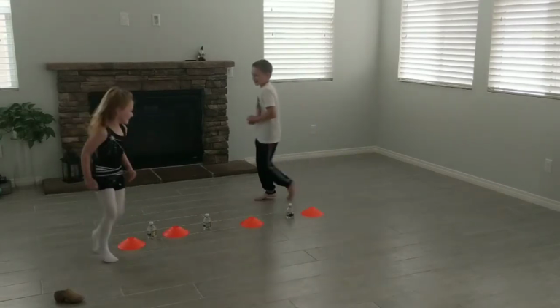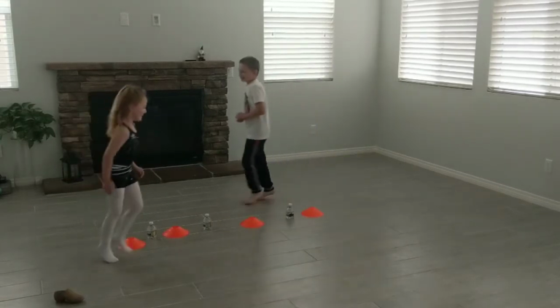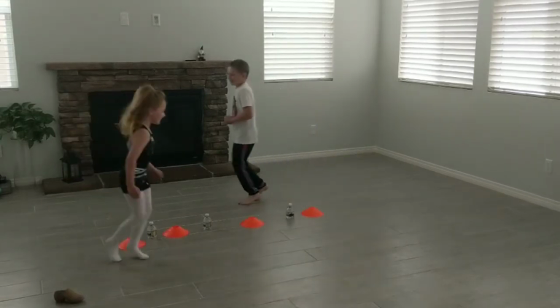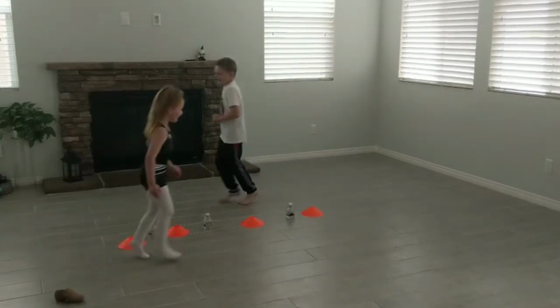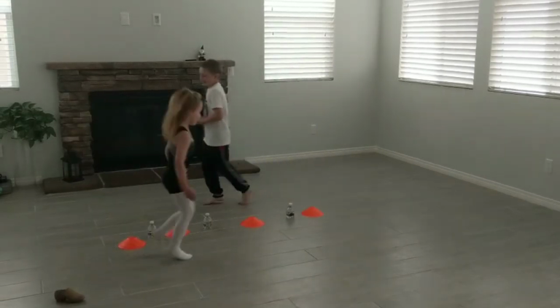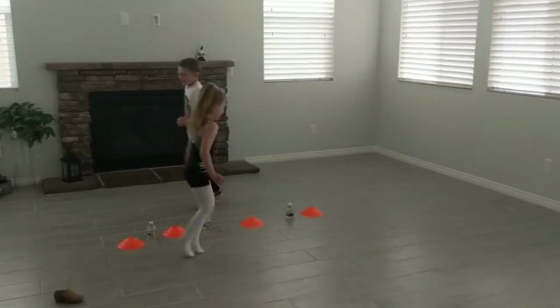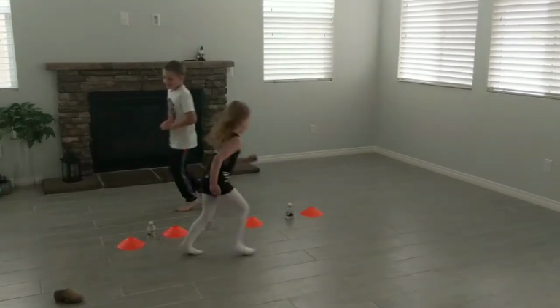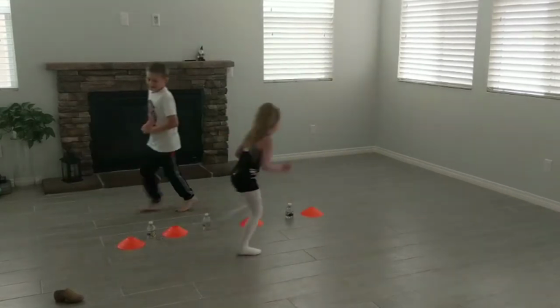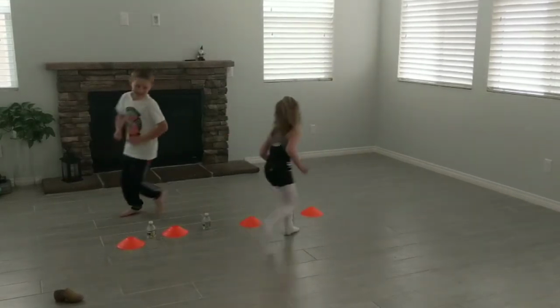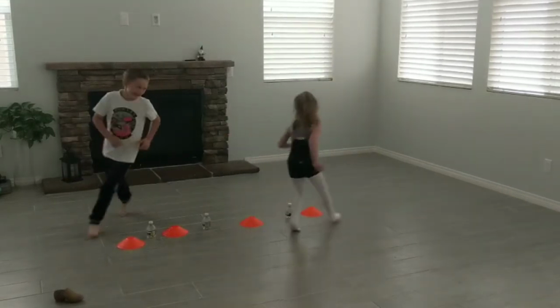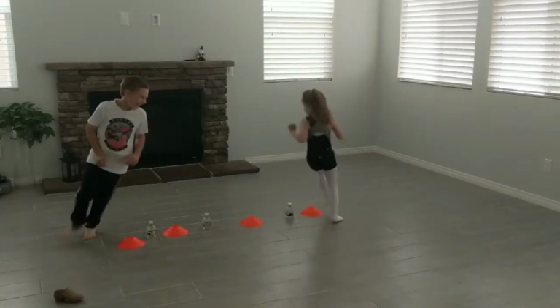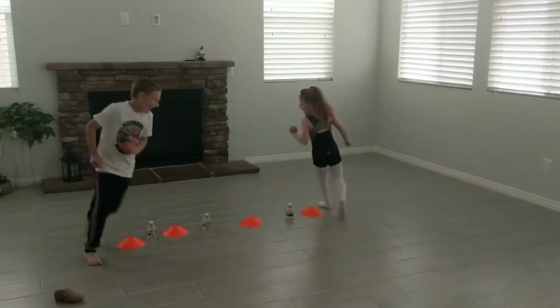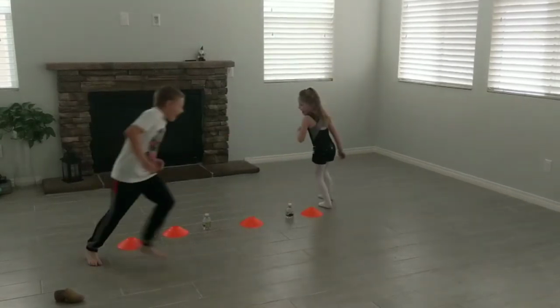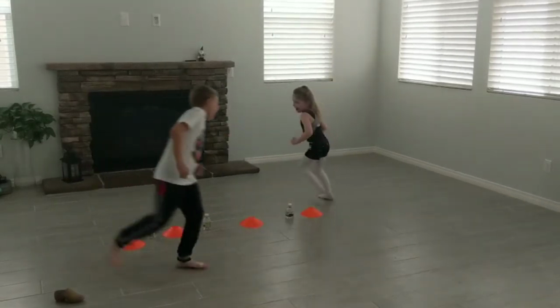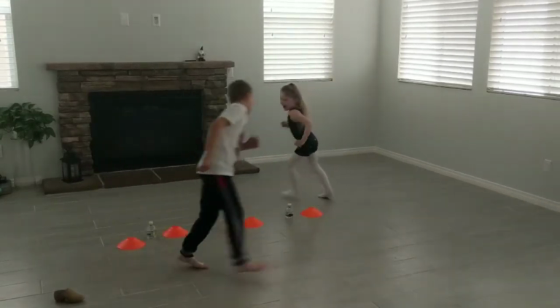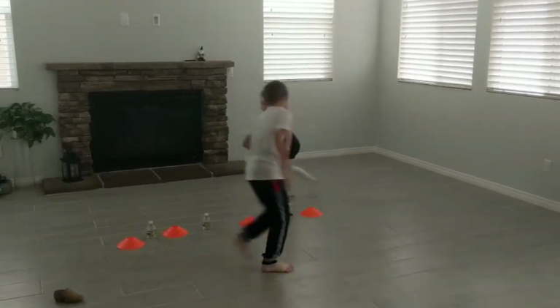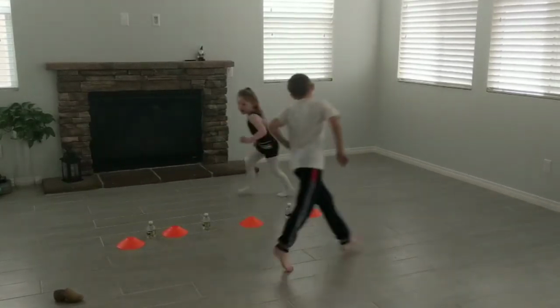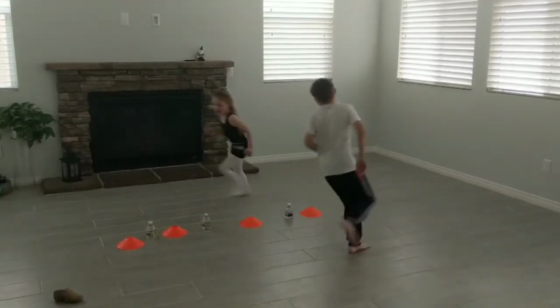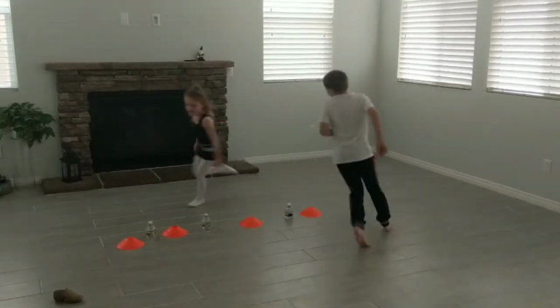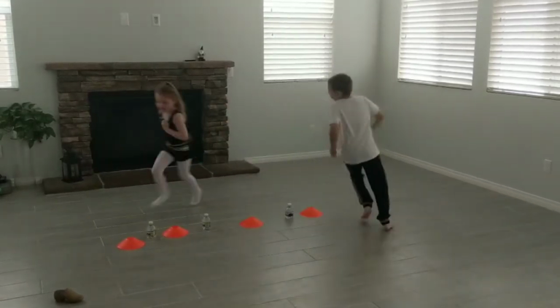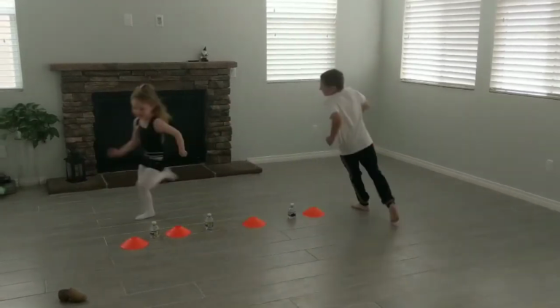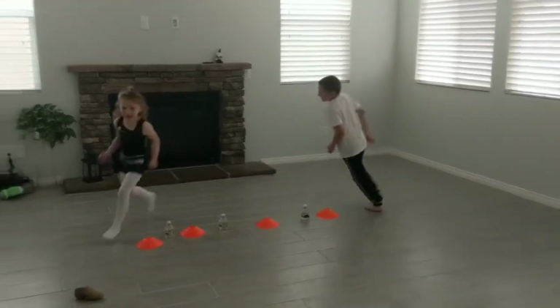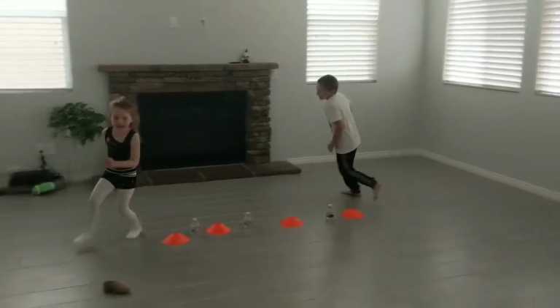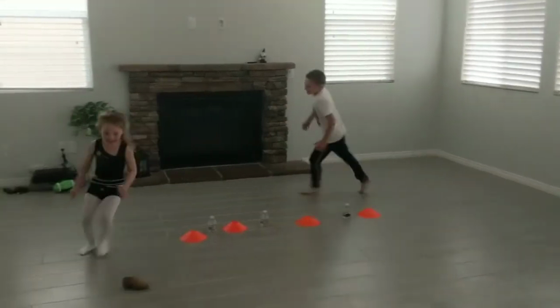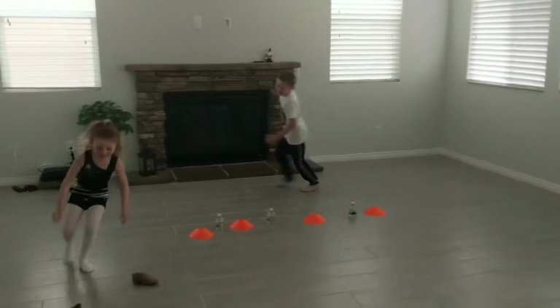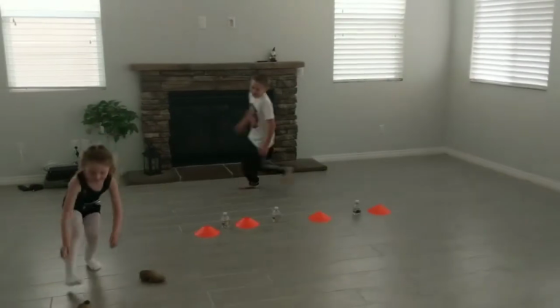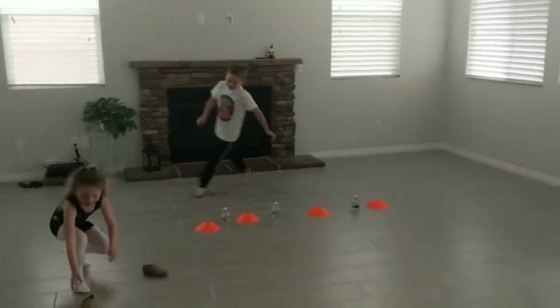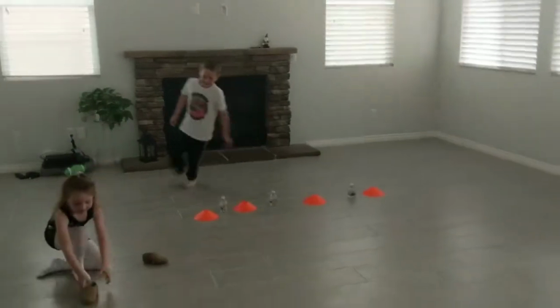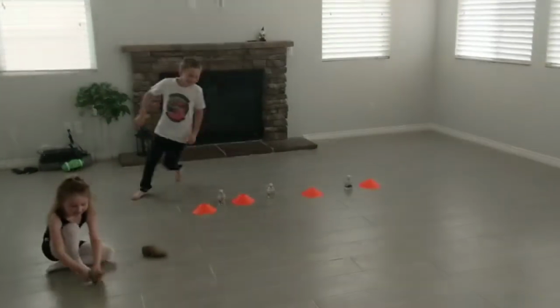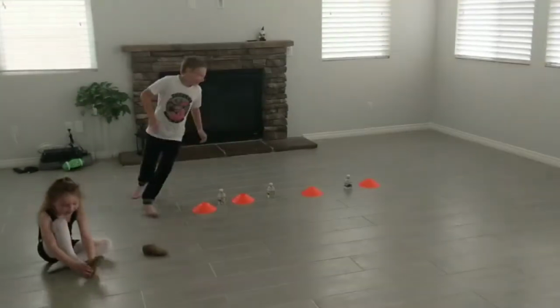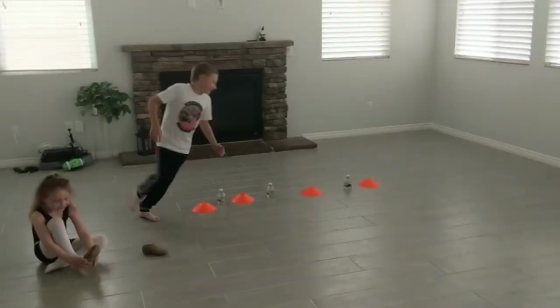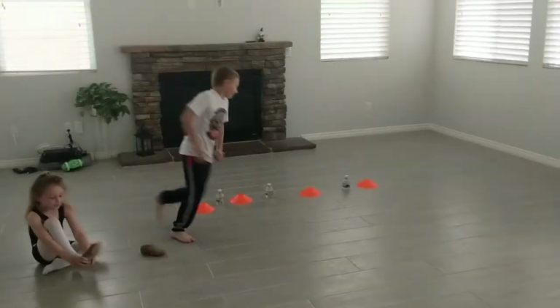Run! Okay, ready? Go! Run! Arms next to you.